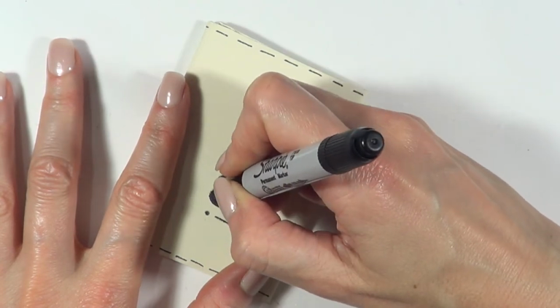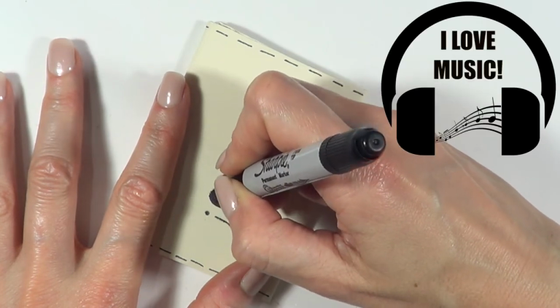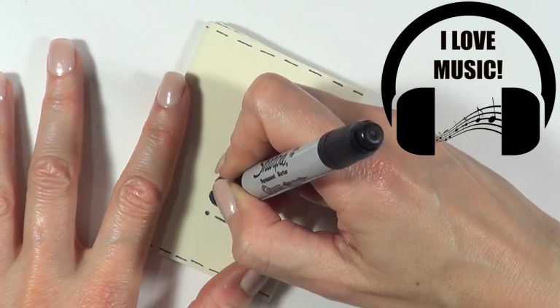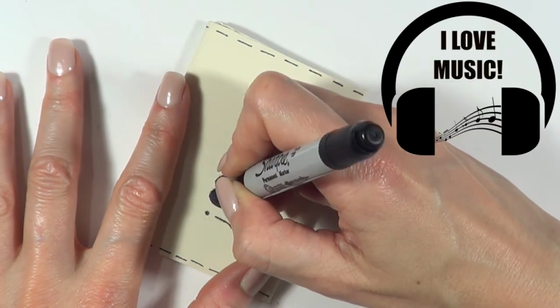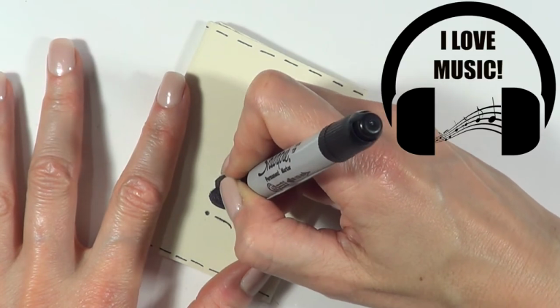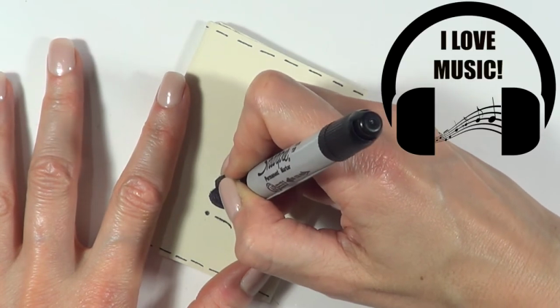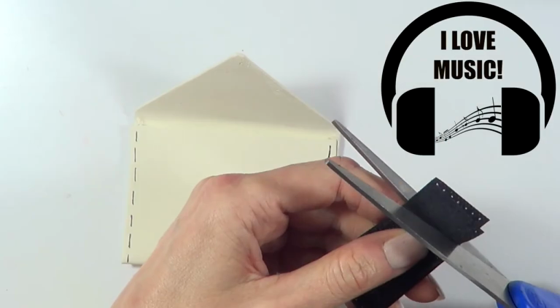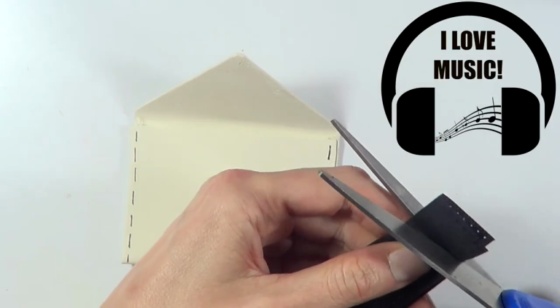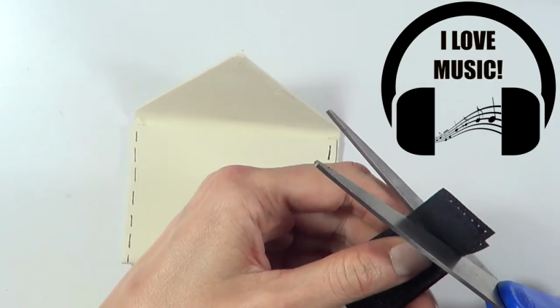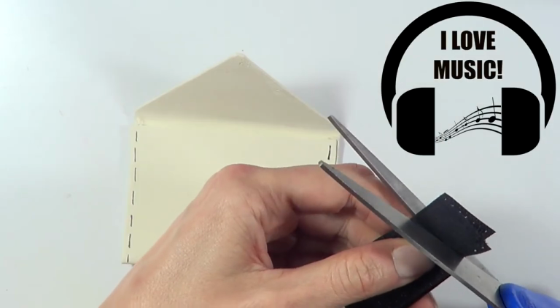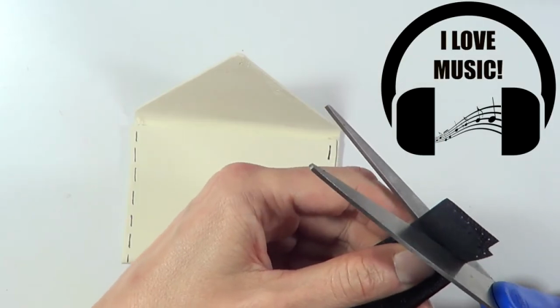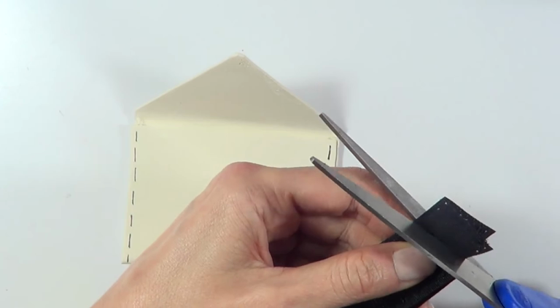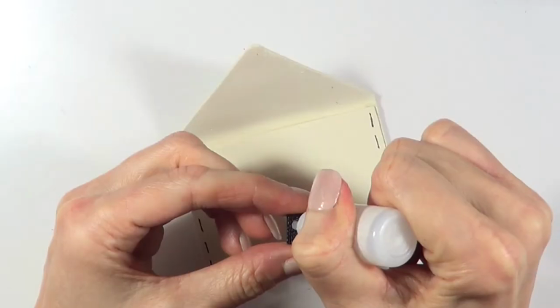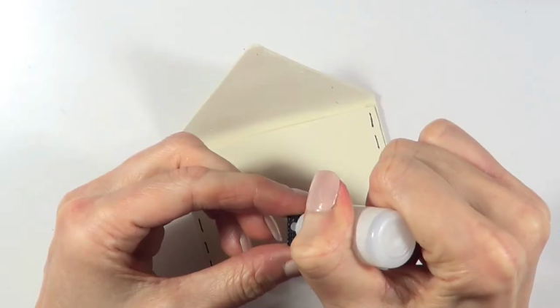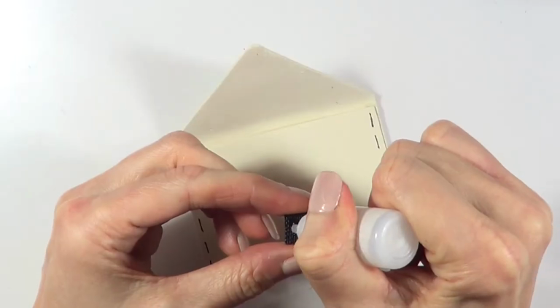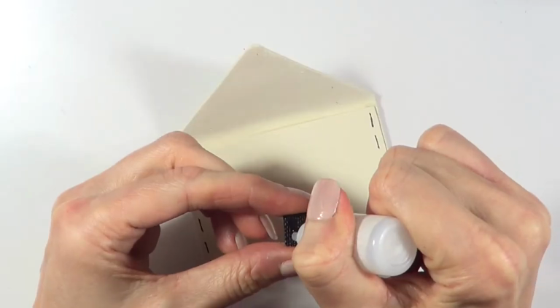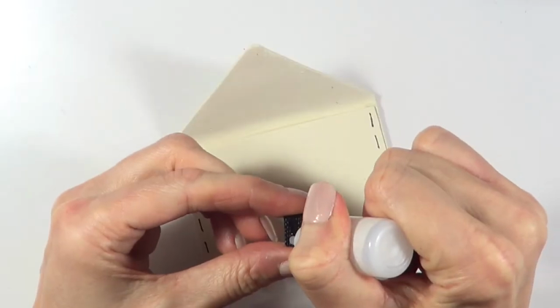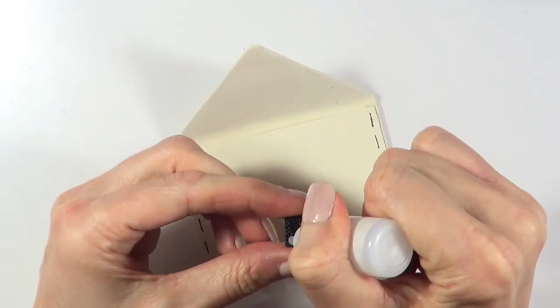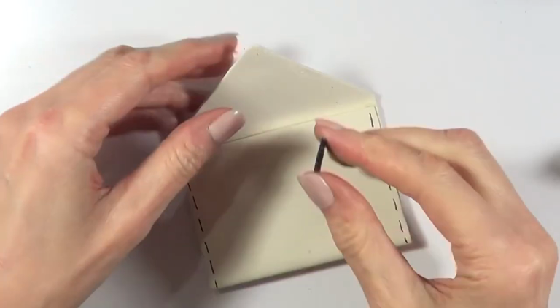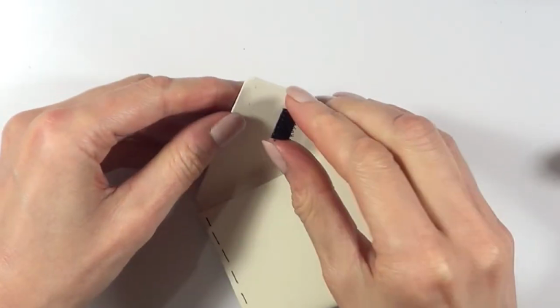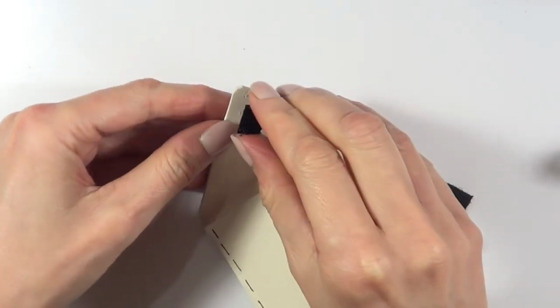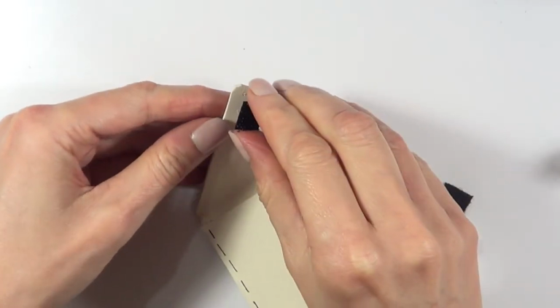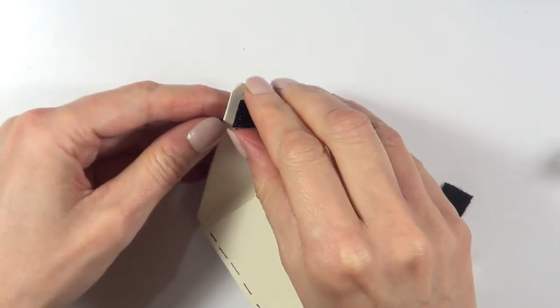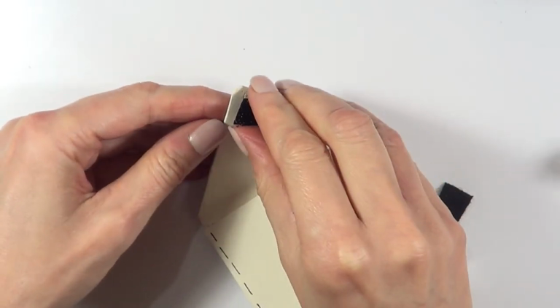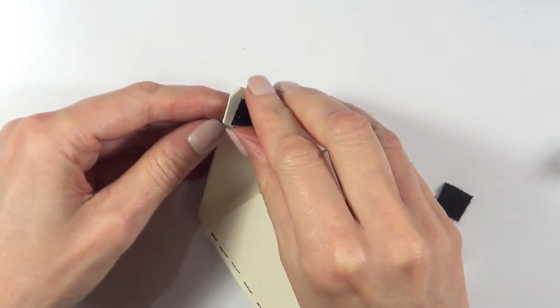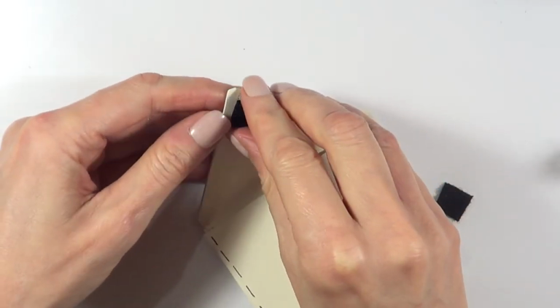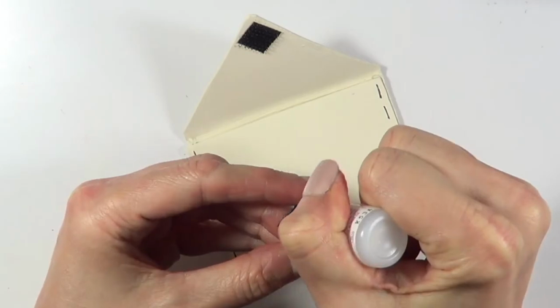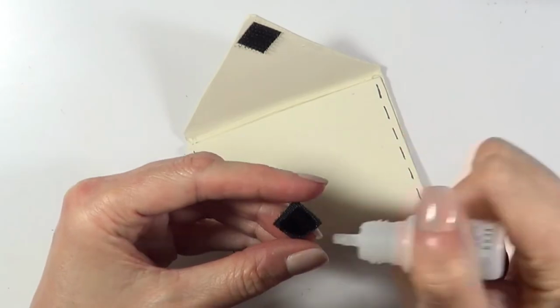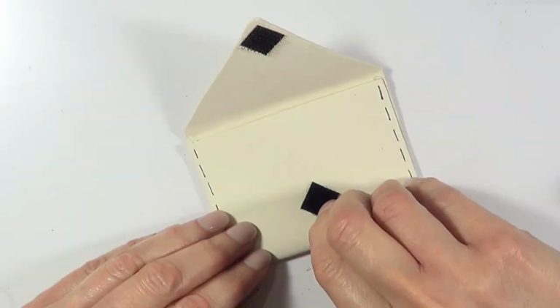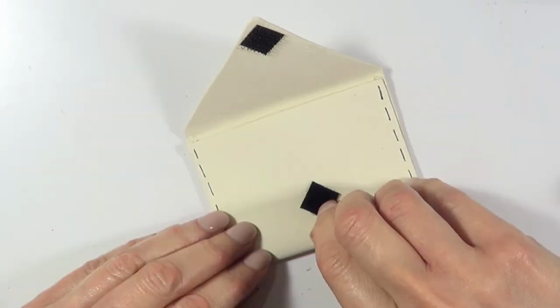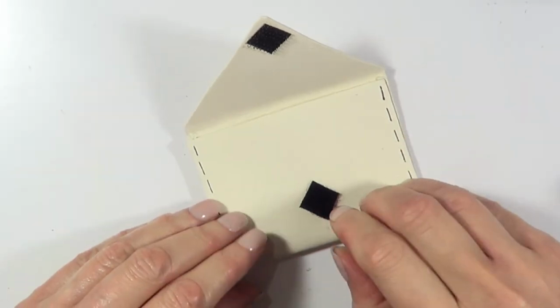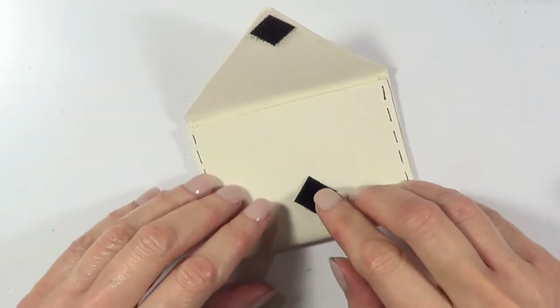I just find music so helpful in my life. Then I'm going to be adding some velcro to close the flap and I'm just going to be gluing that on.